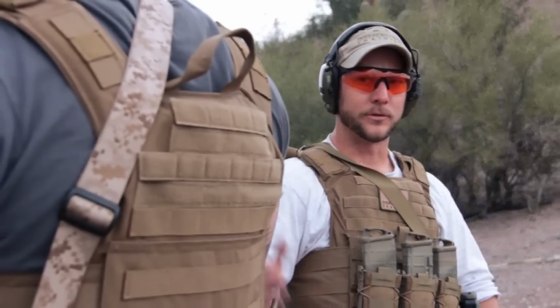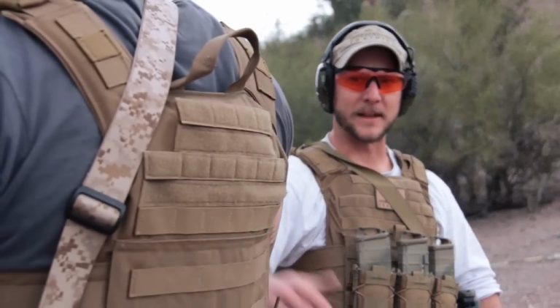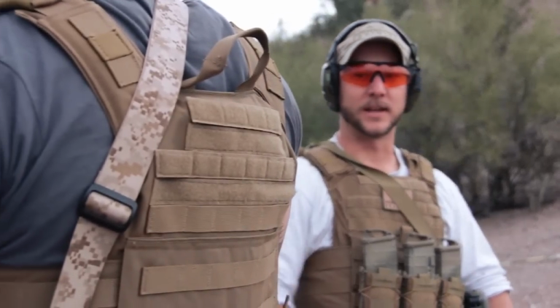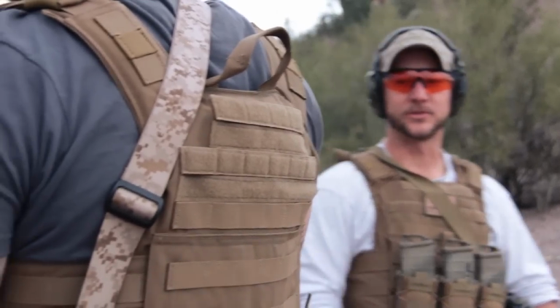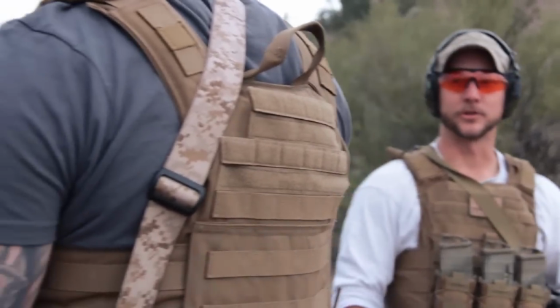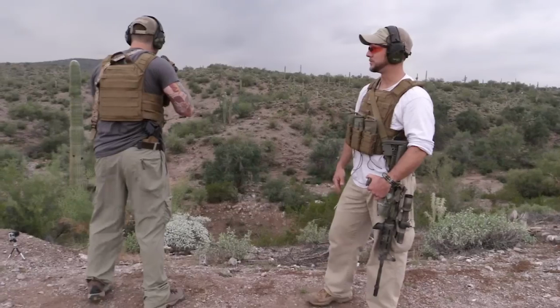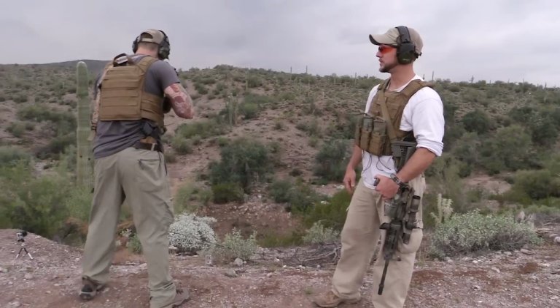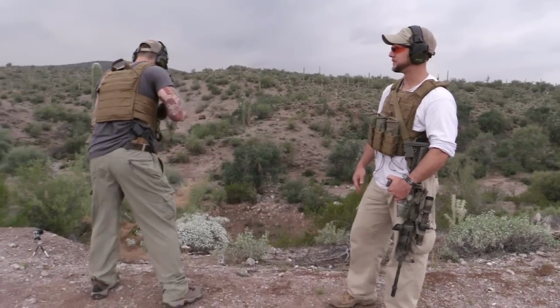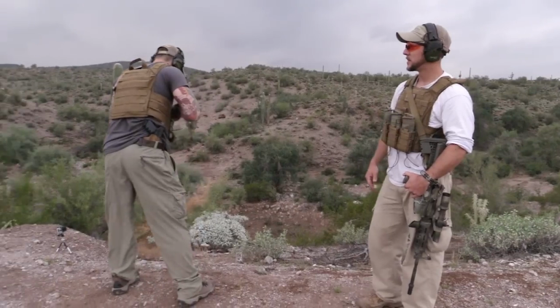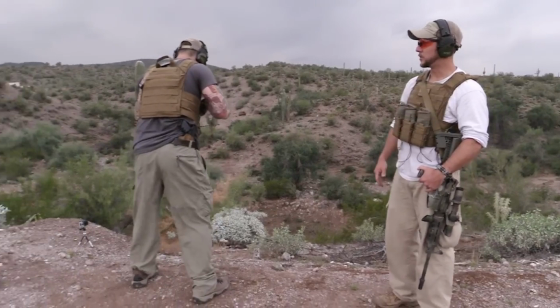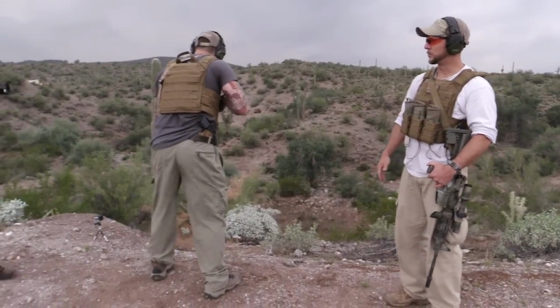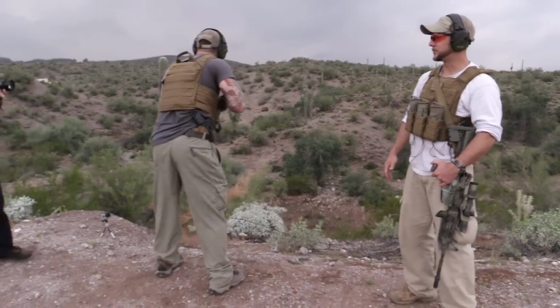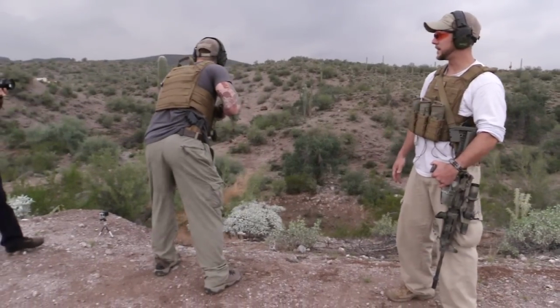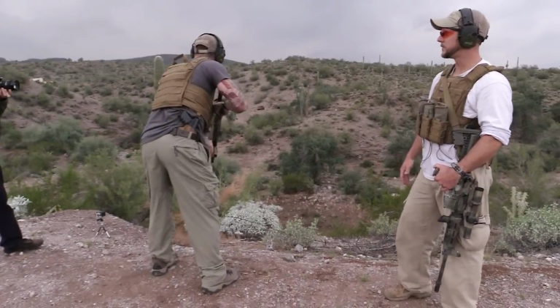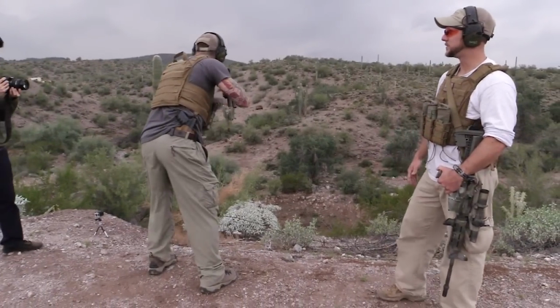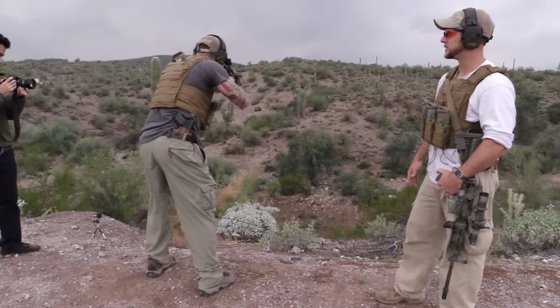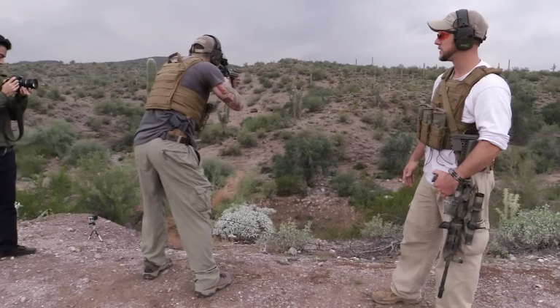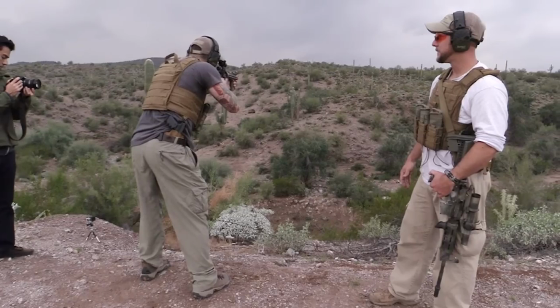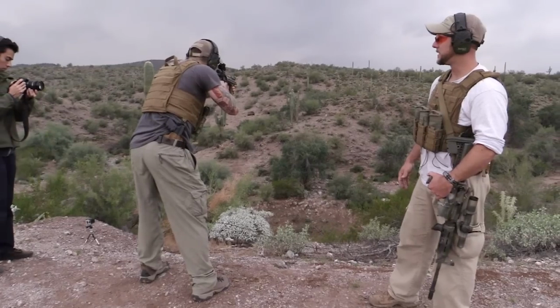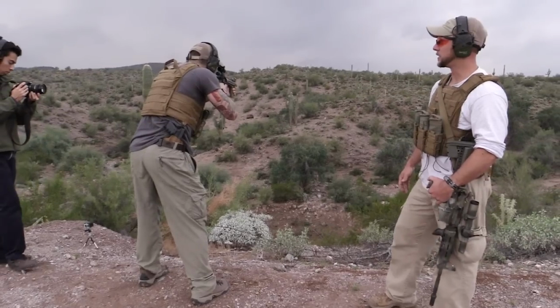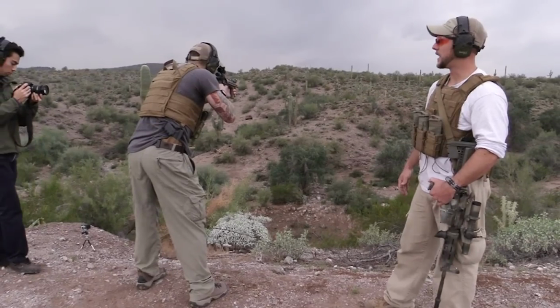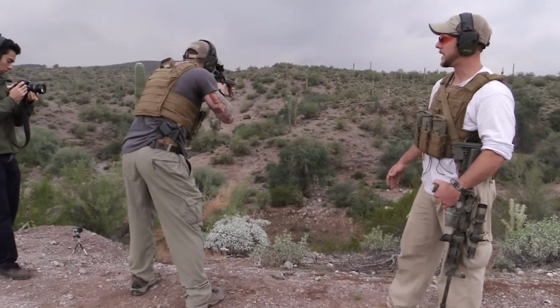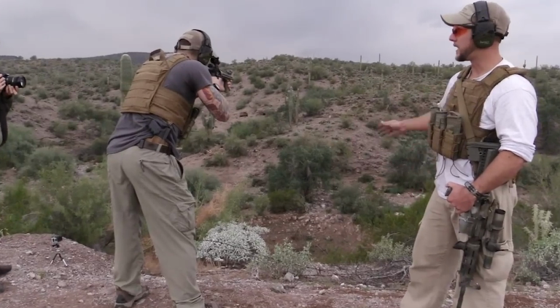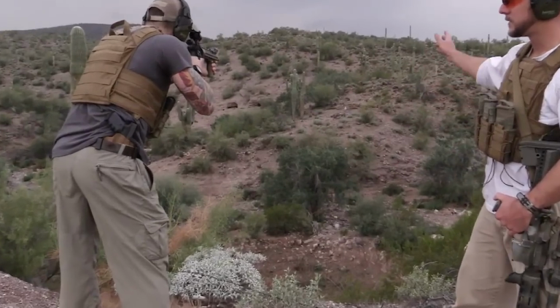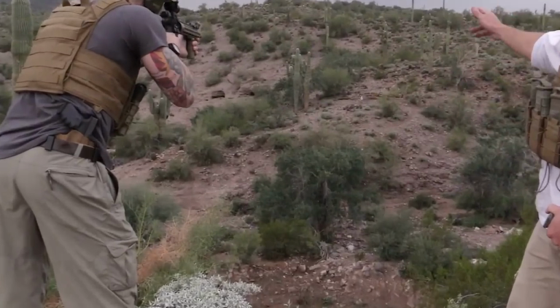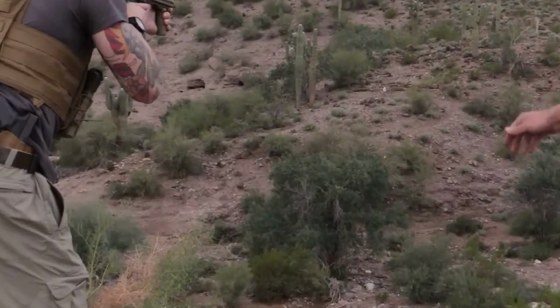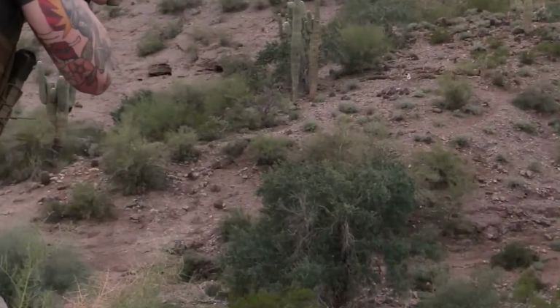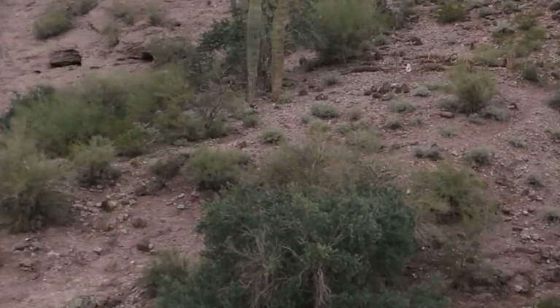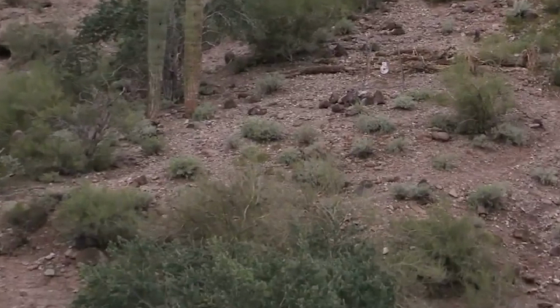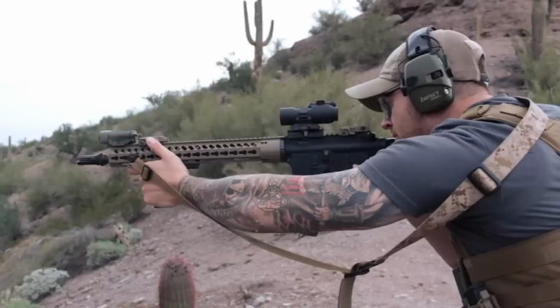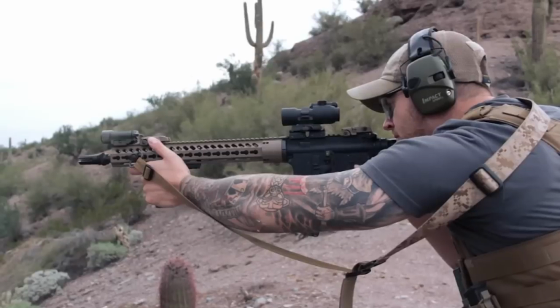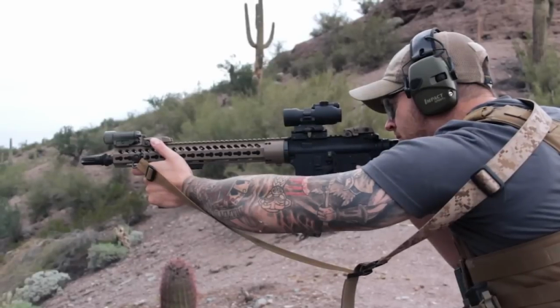Matt's going to get in a standard shooting position — a normal standing position — and he's going to go ahead and shoot our target down range a couple times.